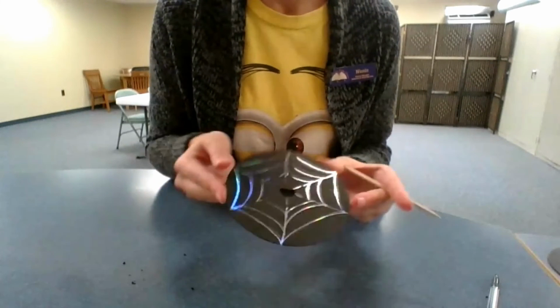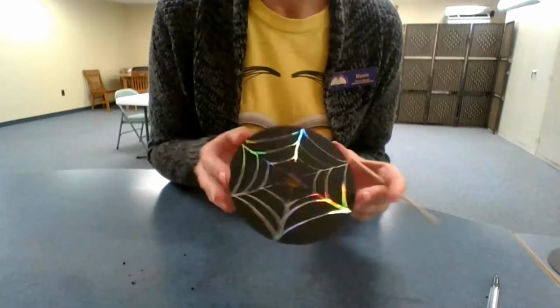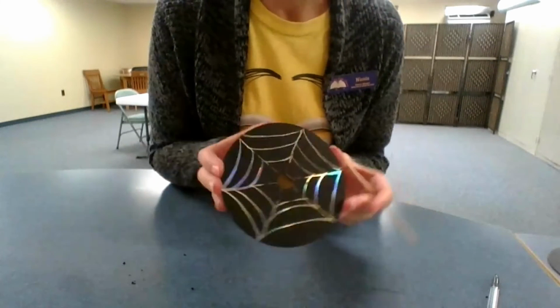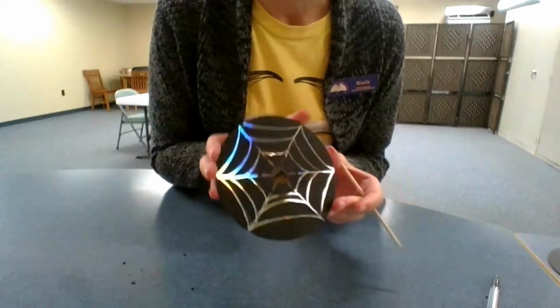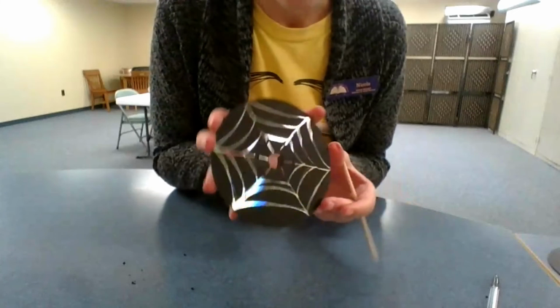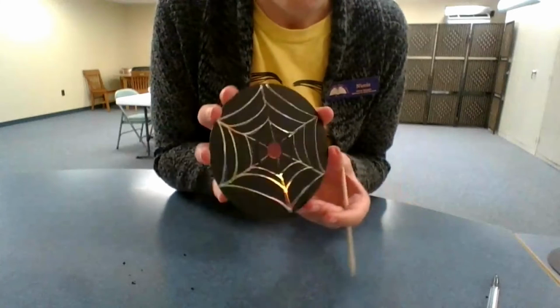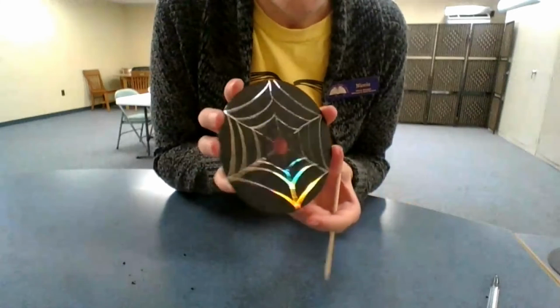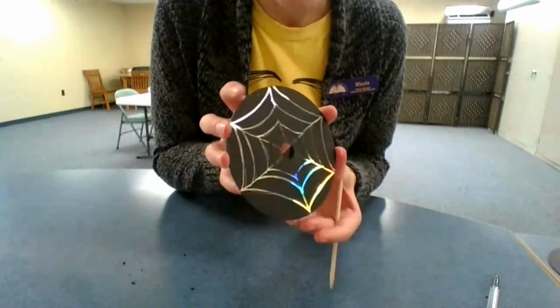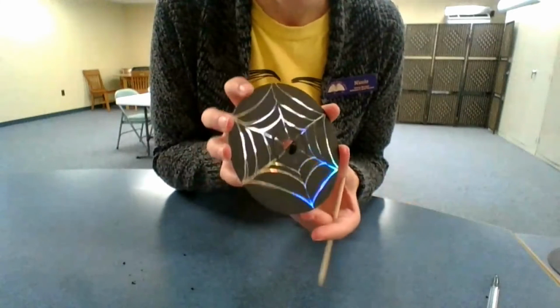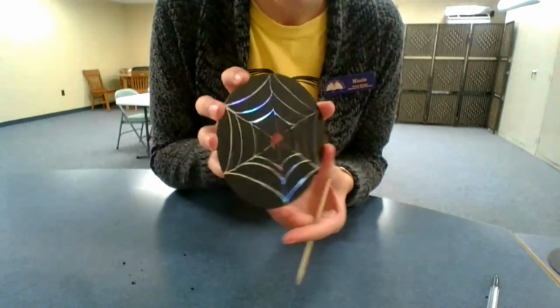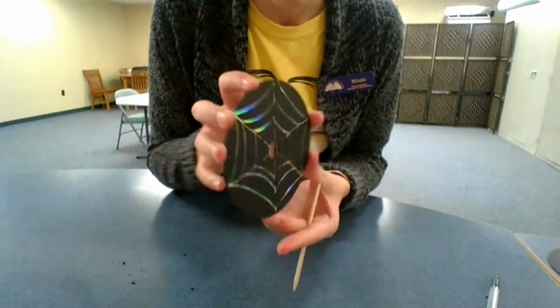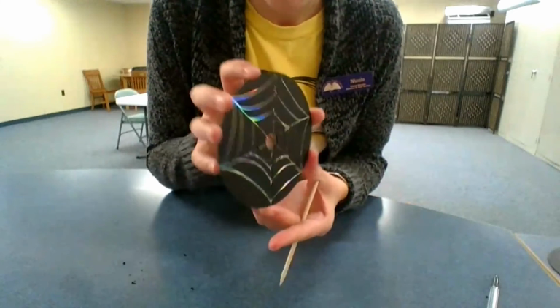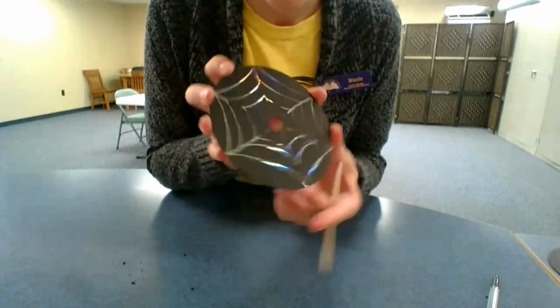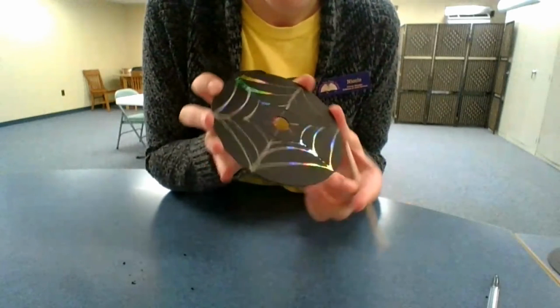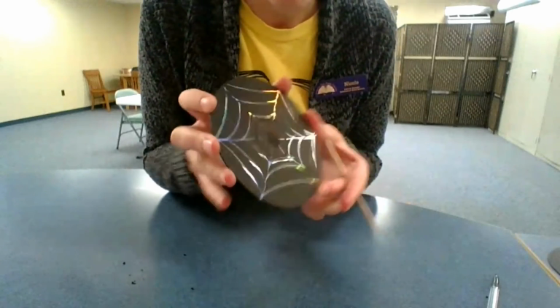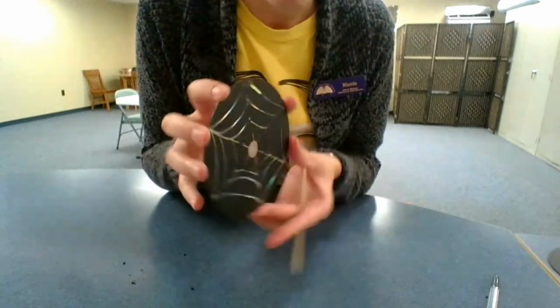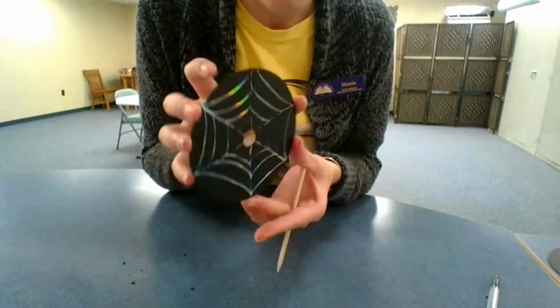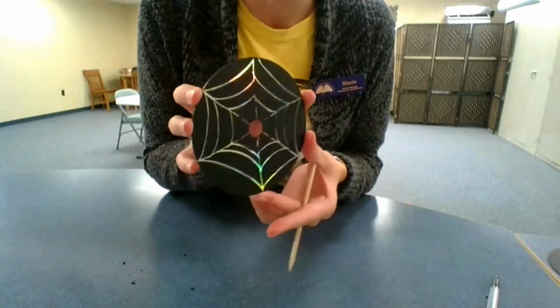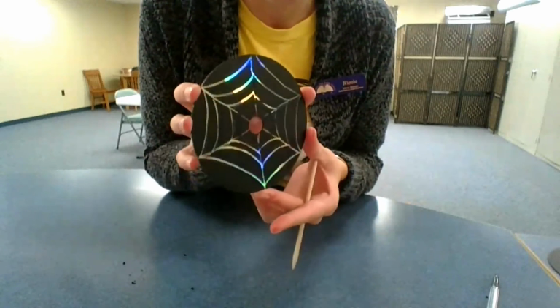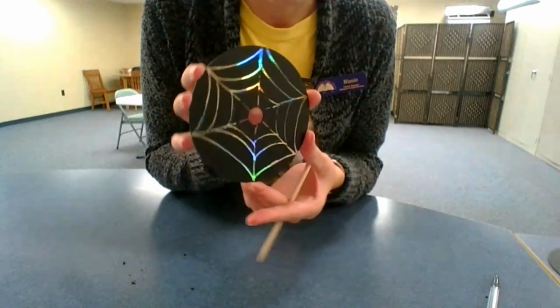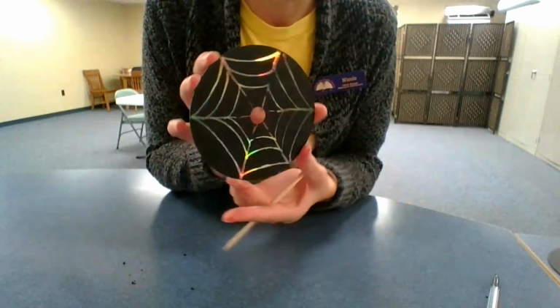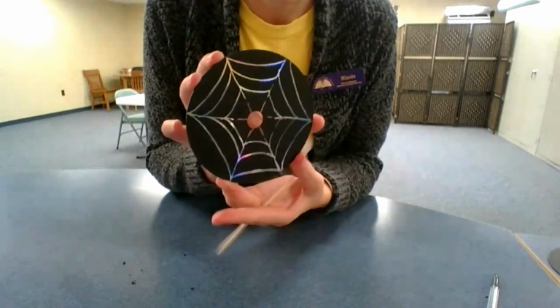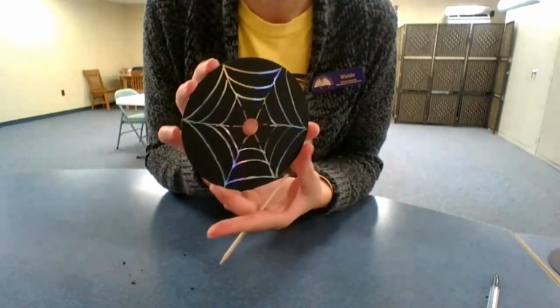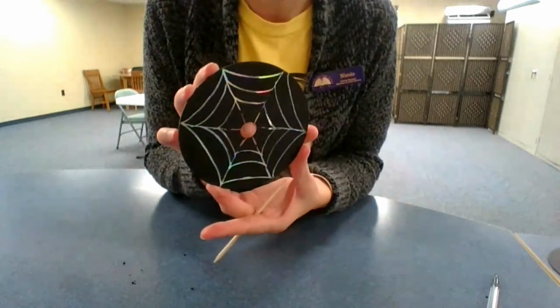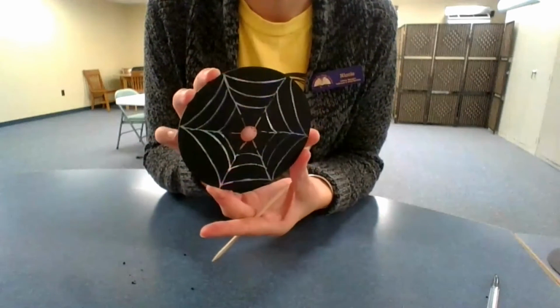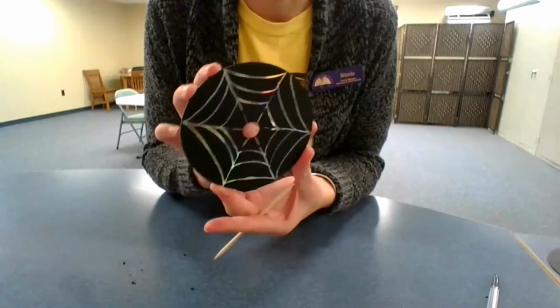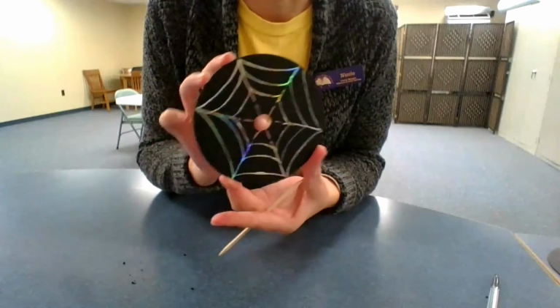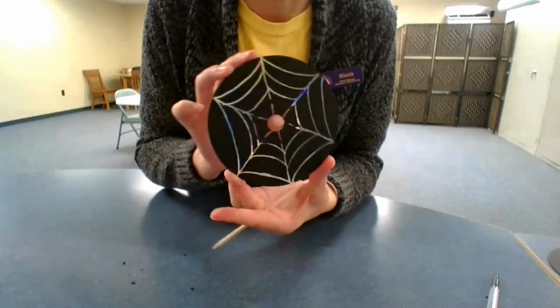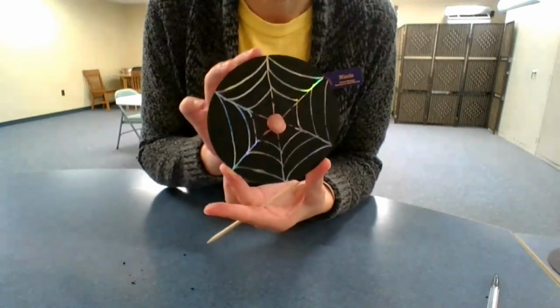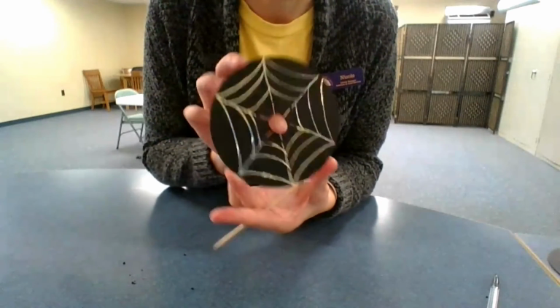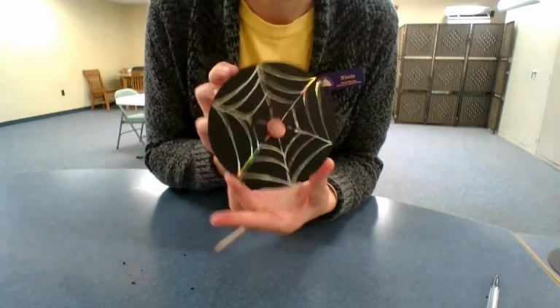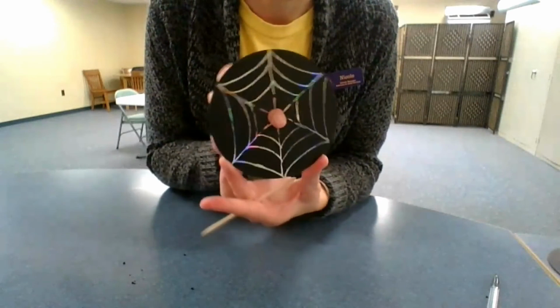And now you can see the shiny holographic design showing through.